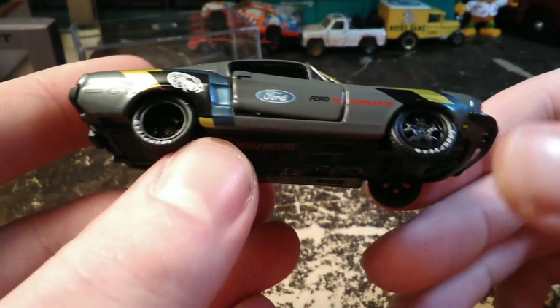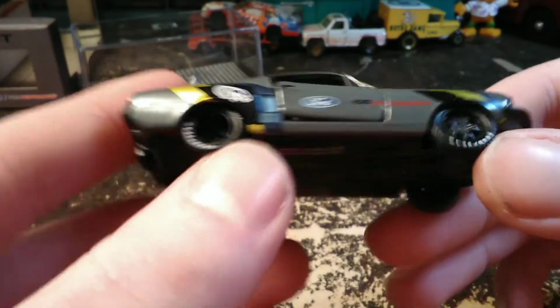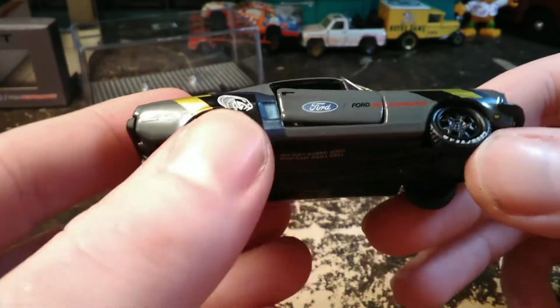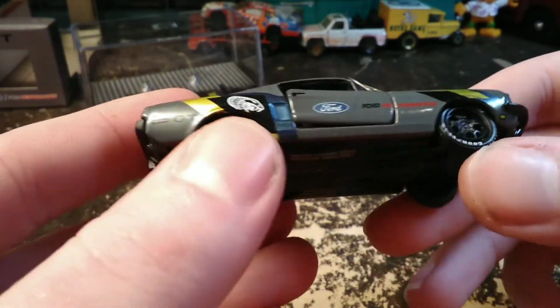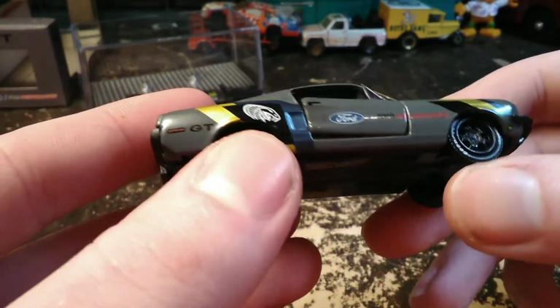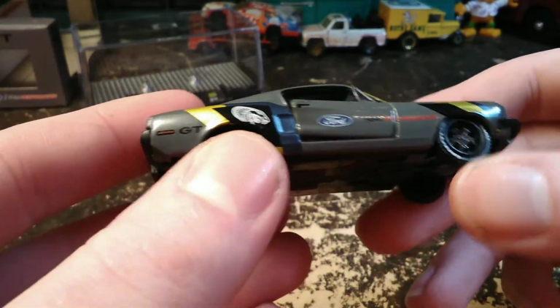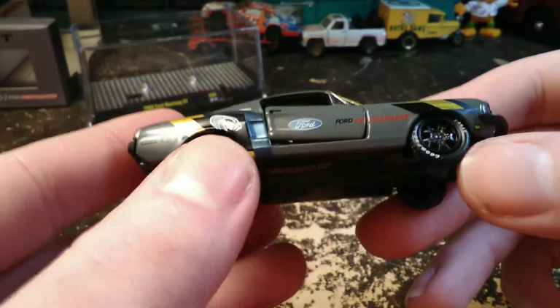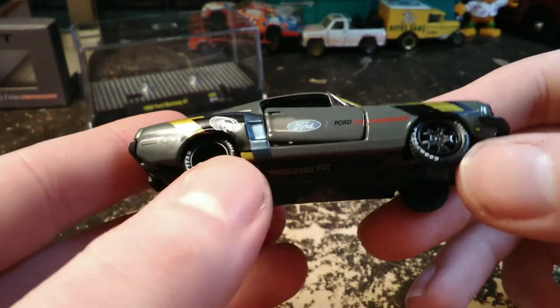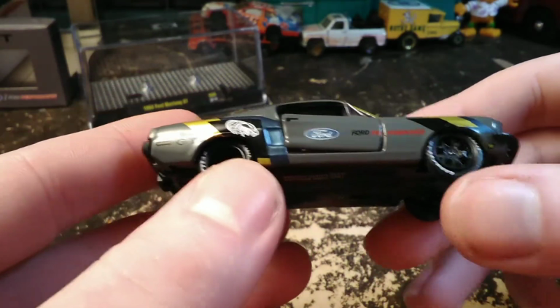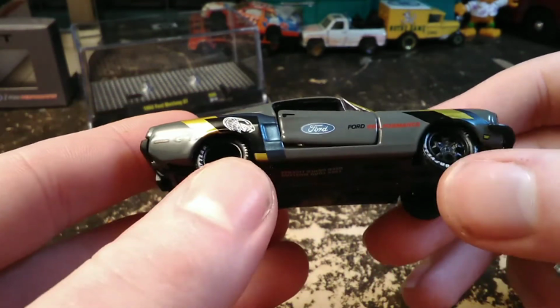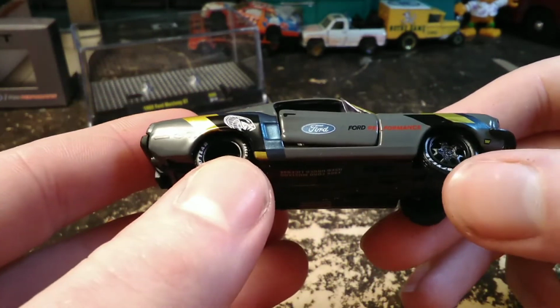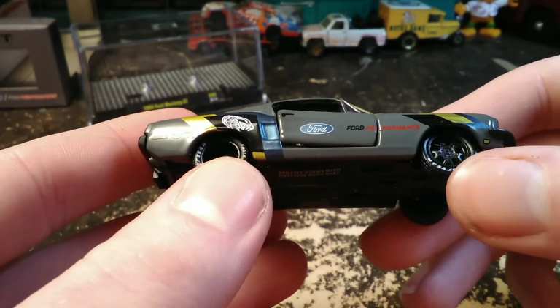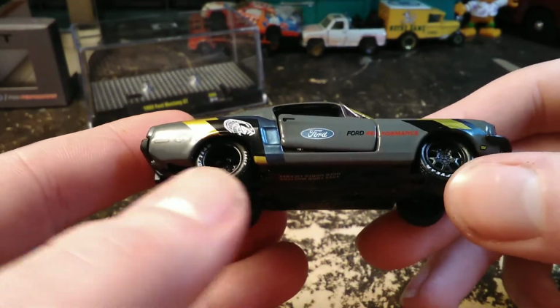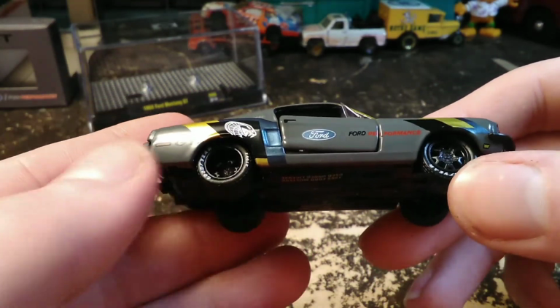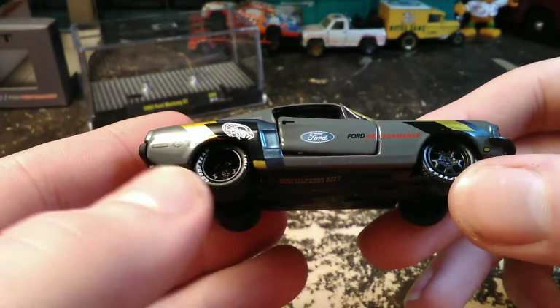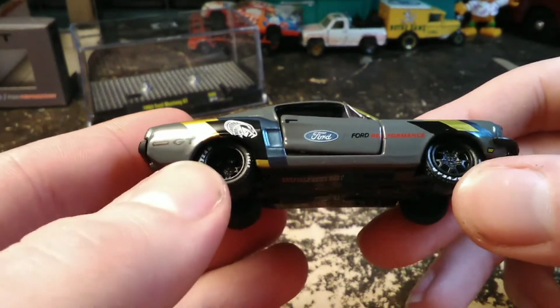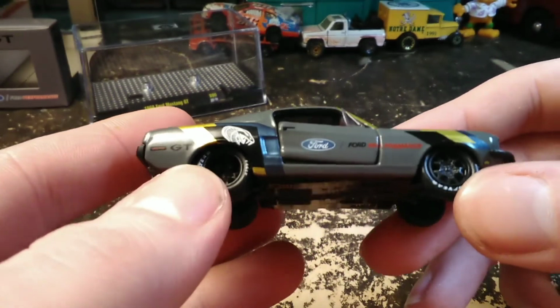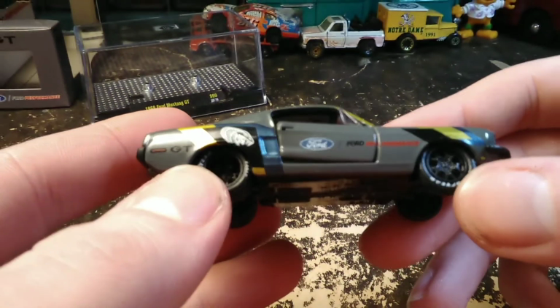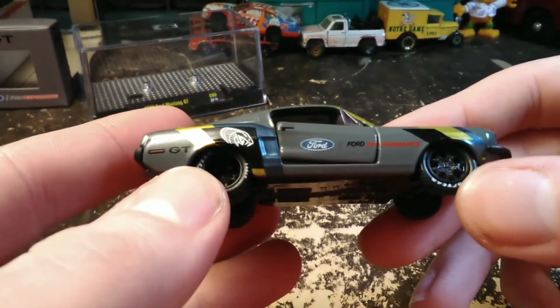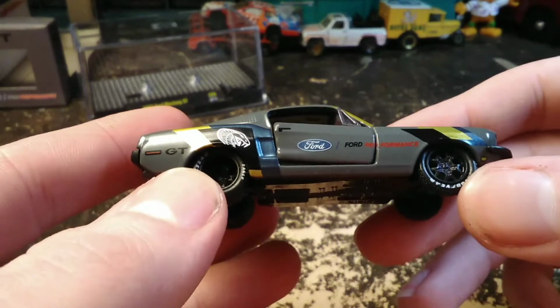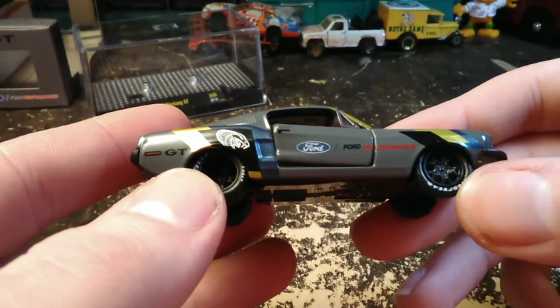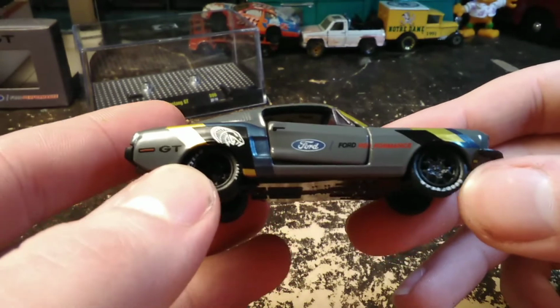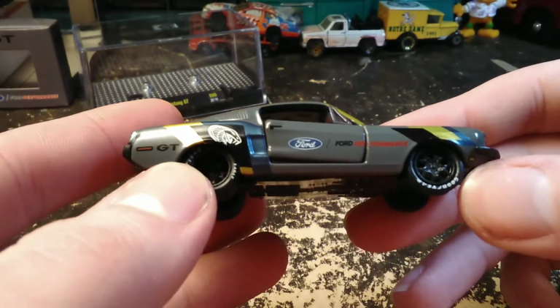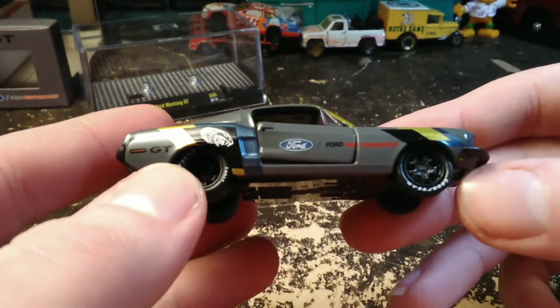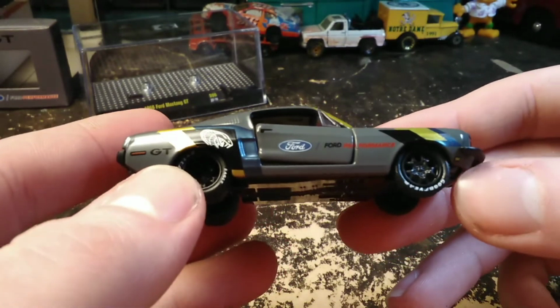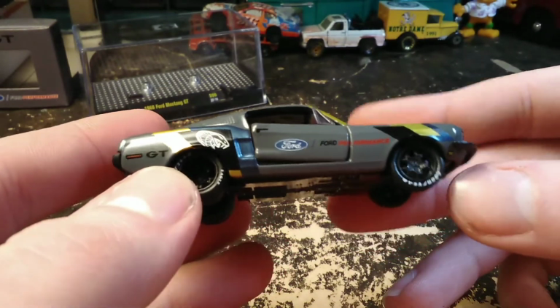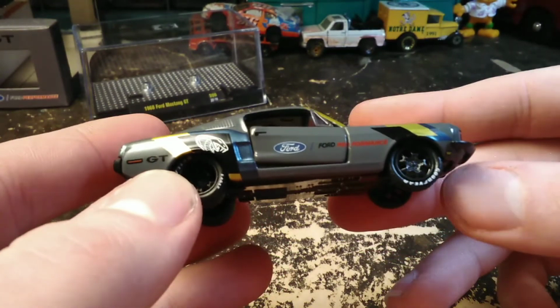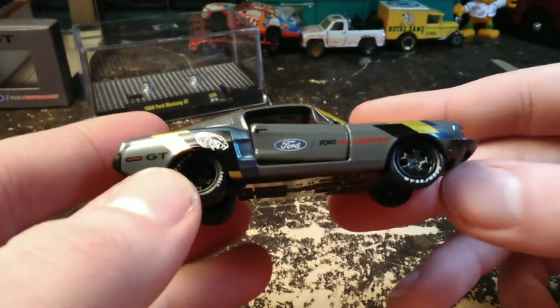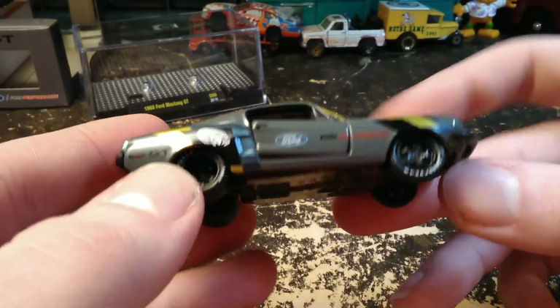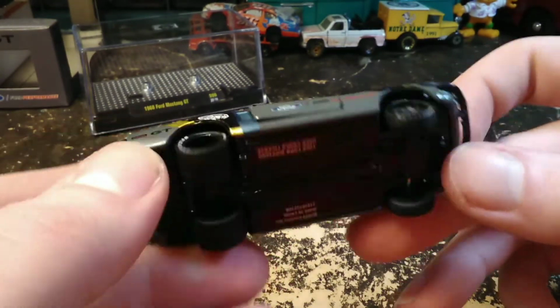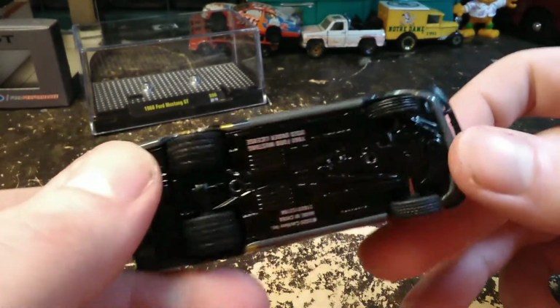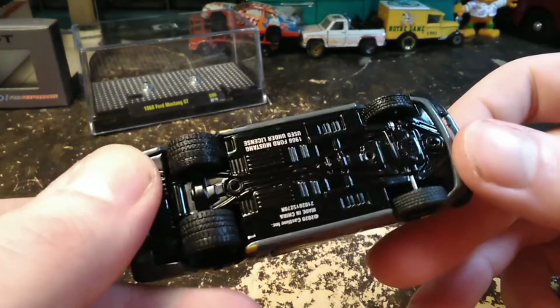Like I said, I don't hate these wheels and they actually look good on this car, but M2 has been putting them on everything.